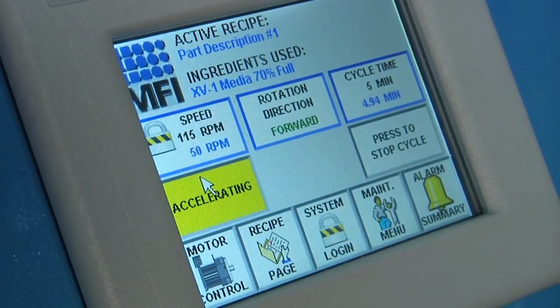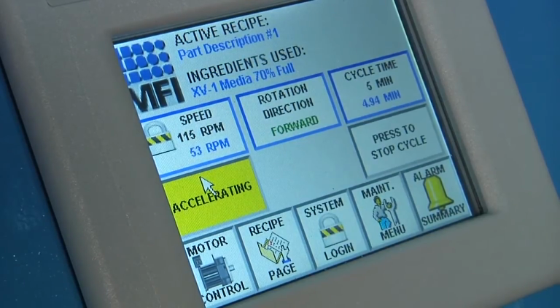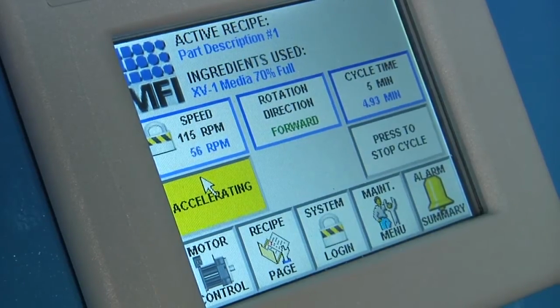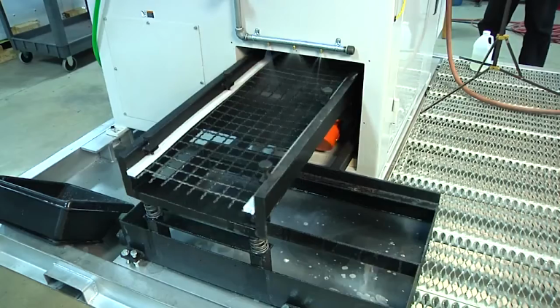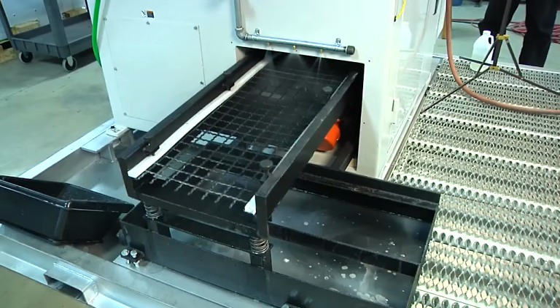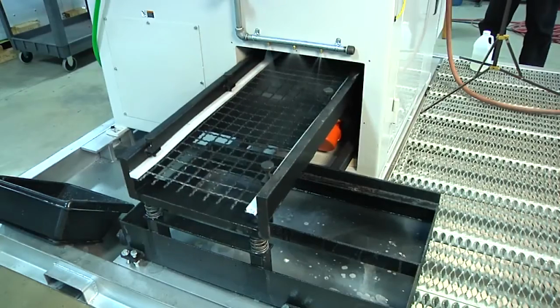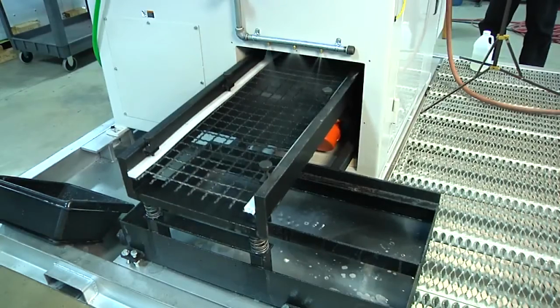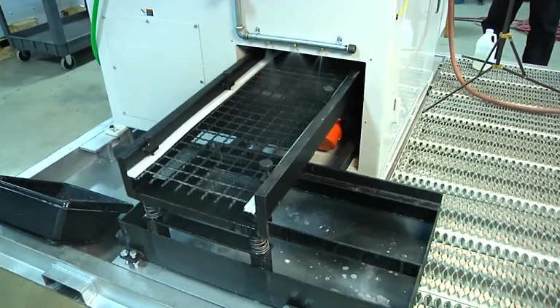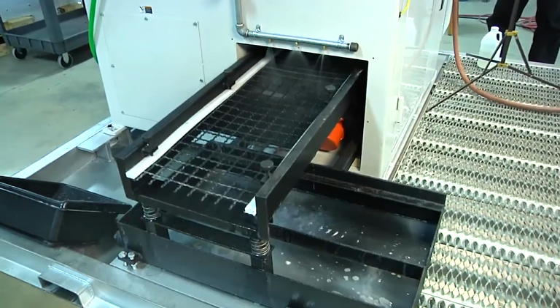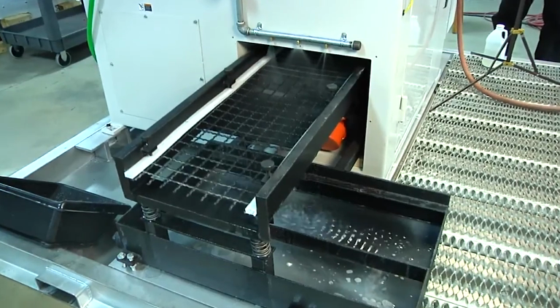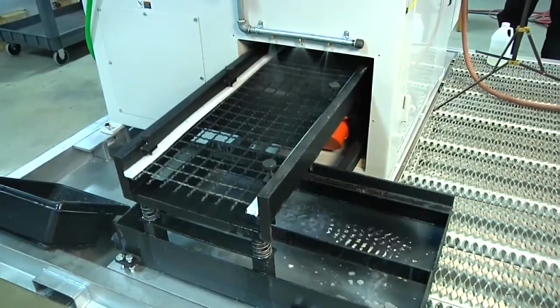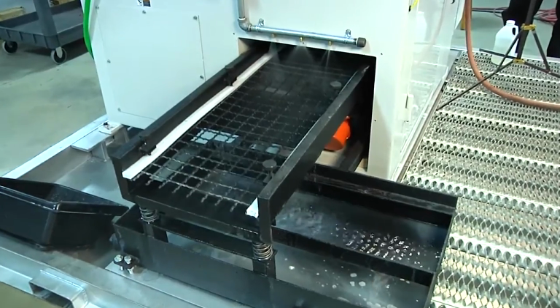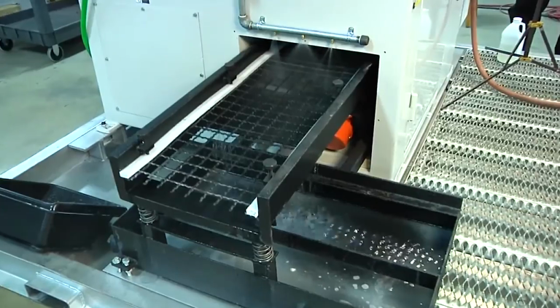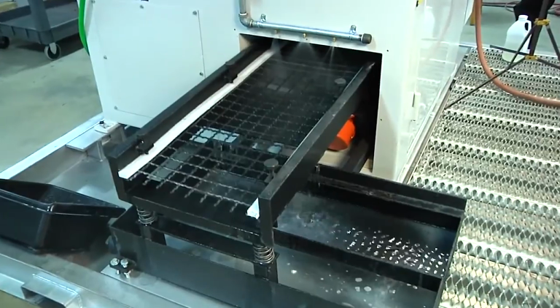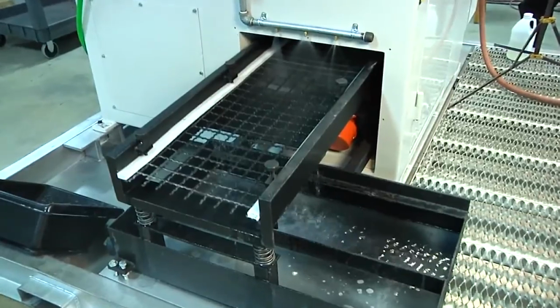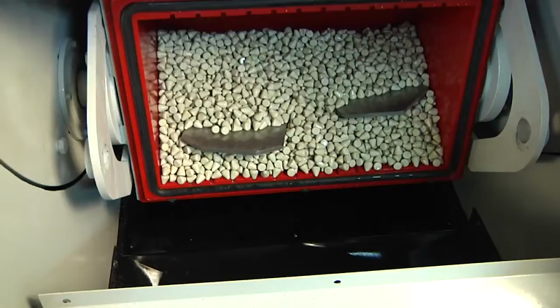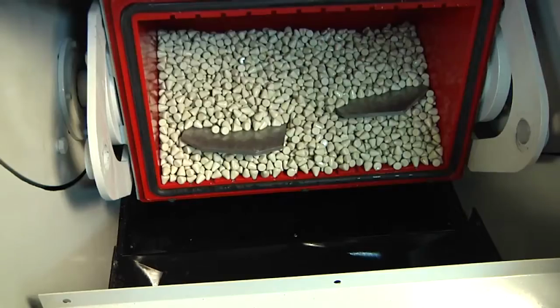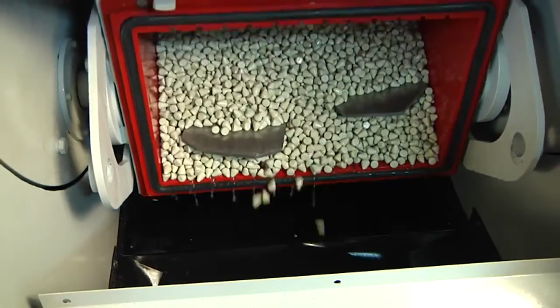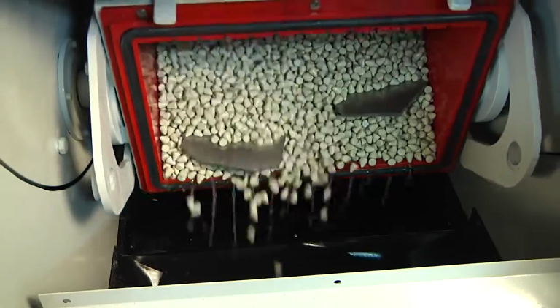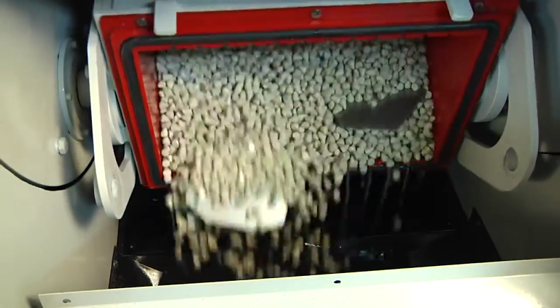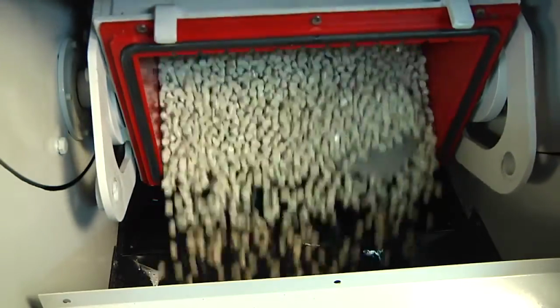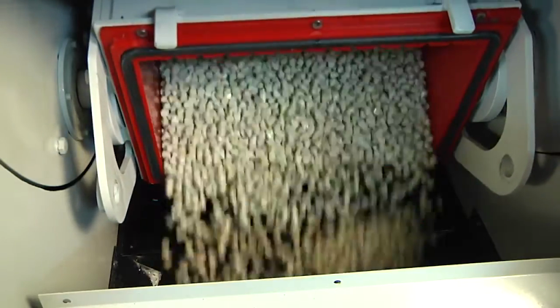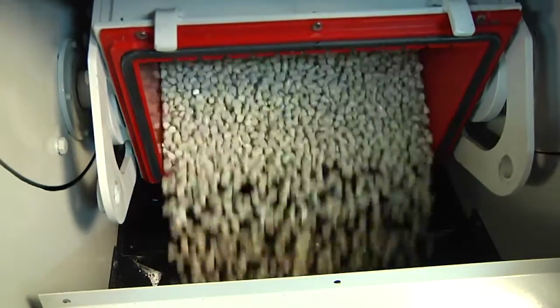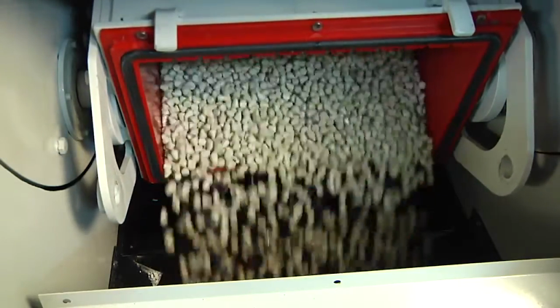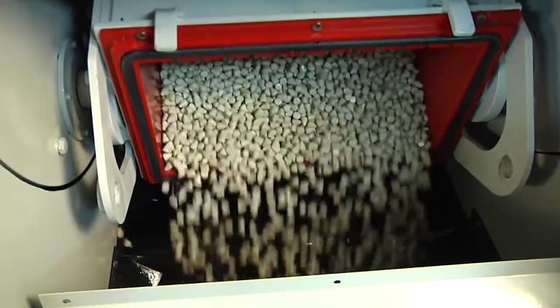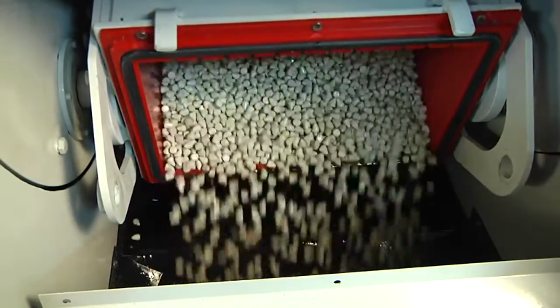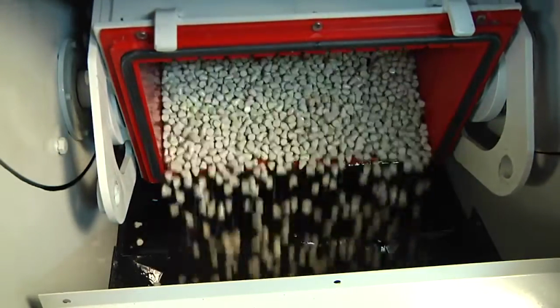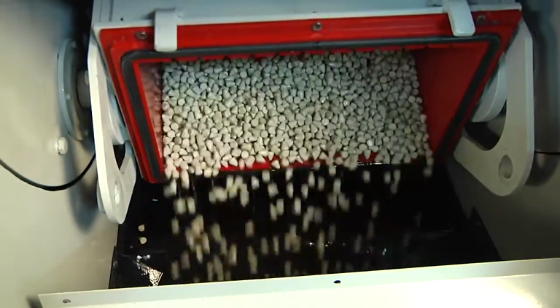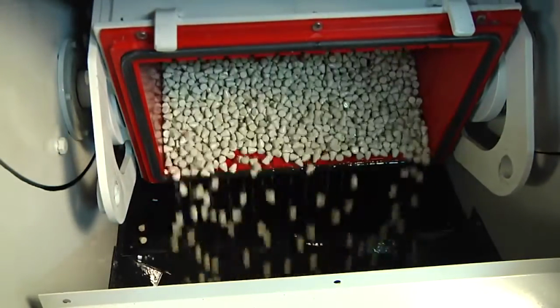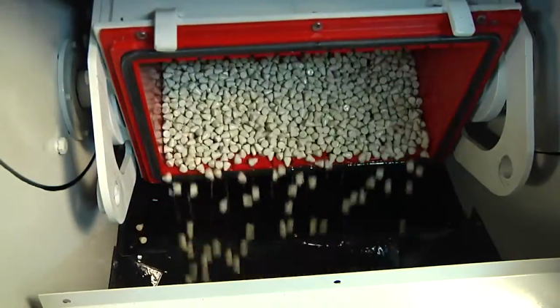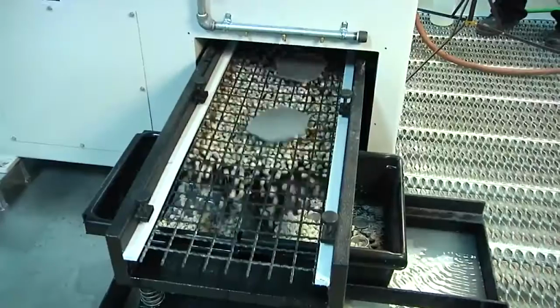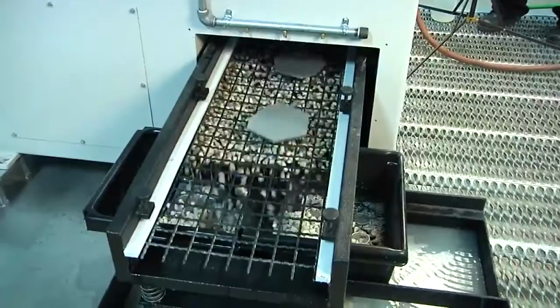With the optional media separator, simply dump finished barrels one at a time and watch as the parts are separated from the media.